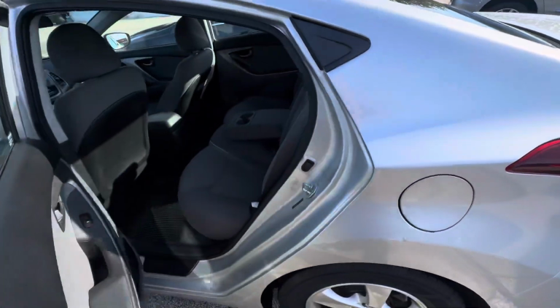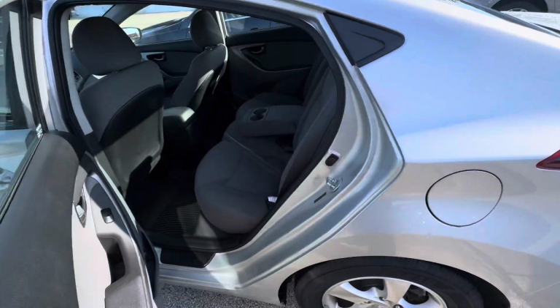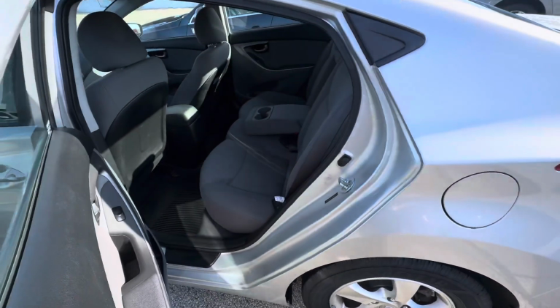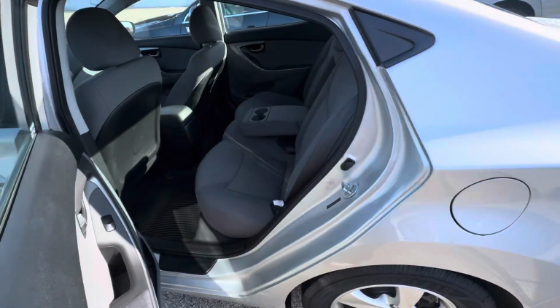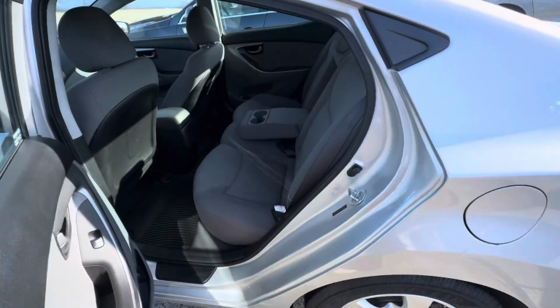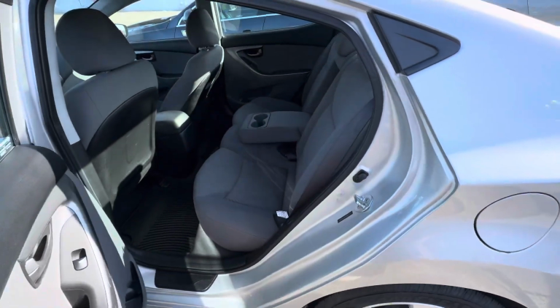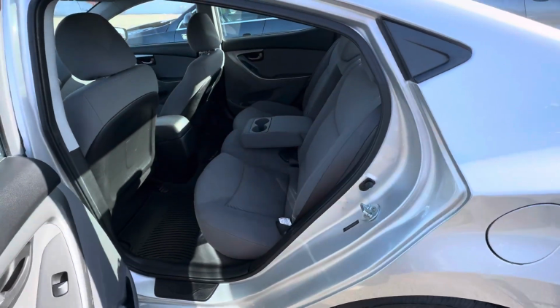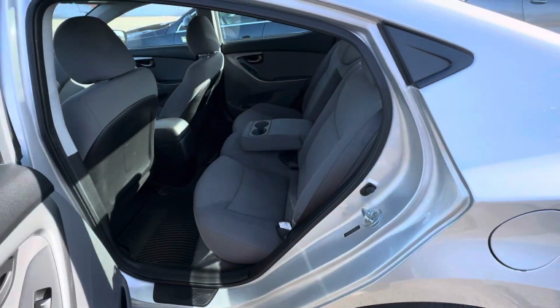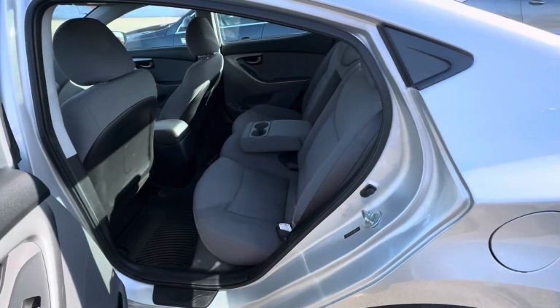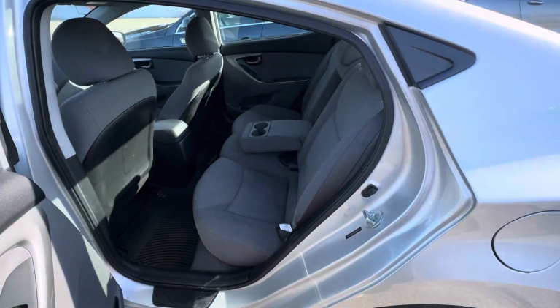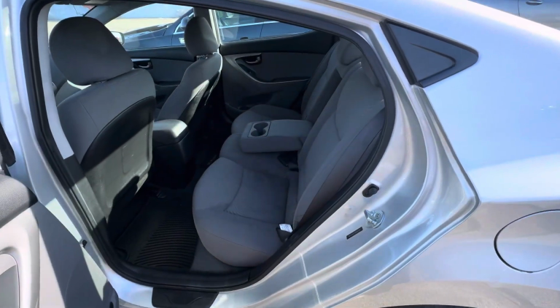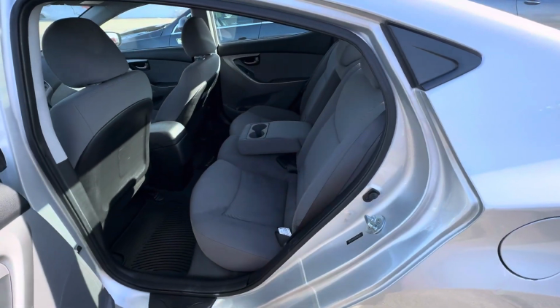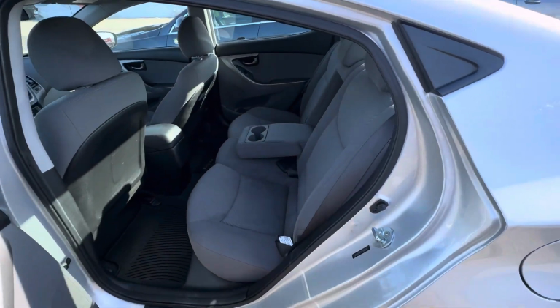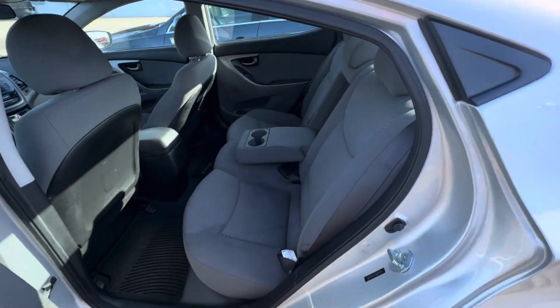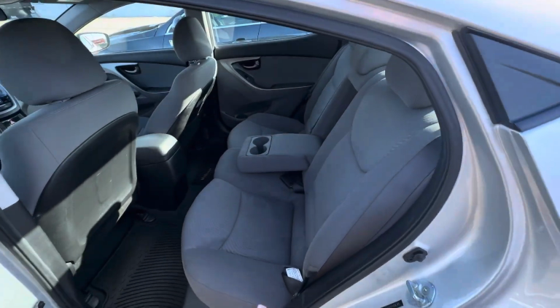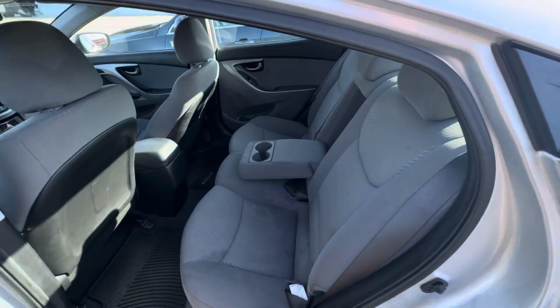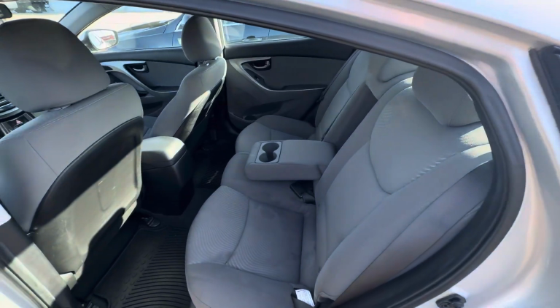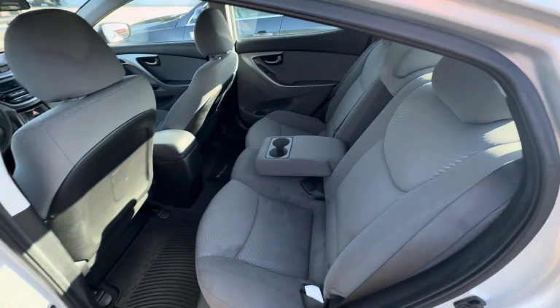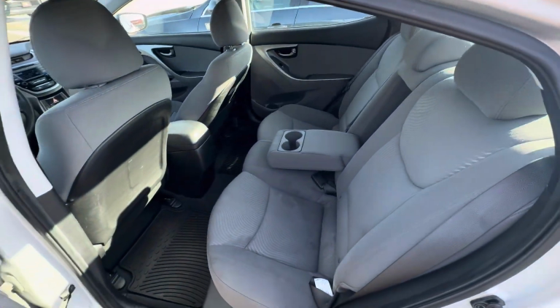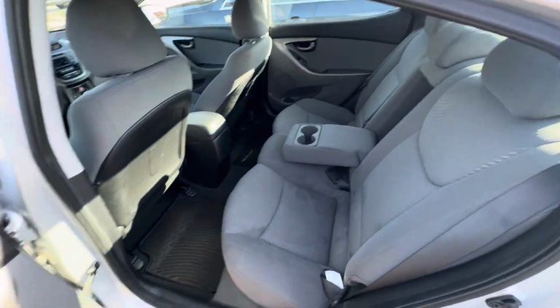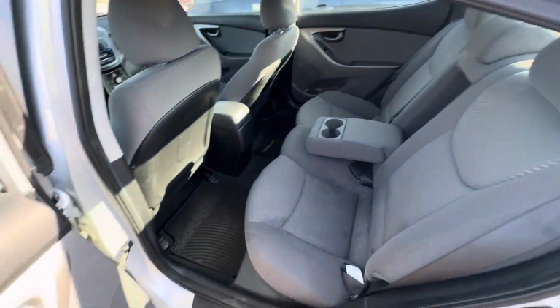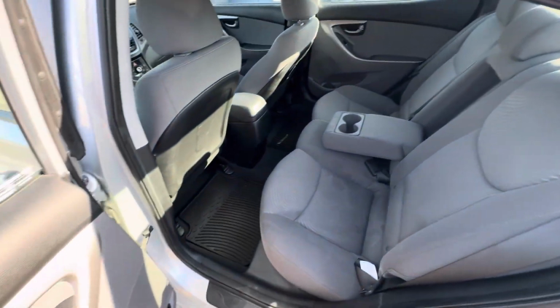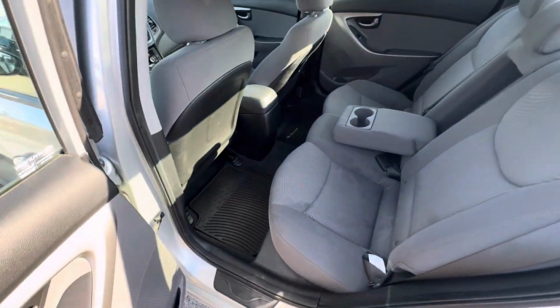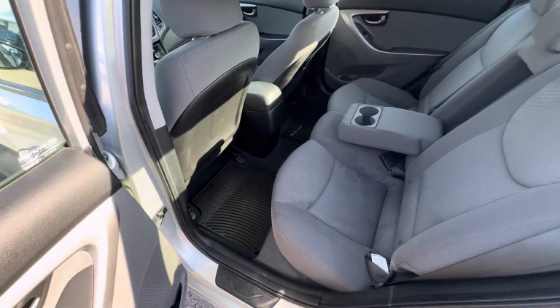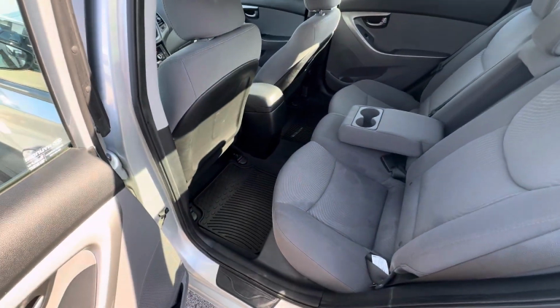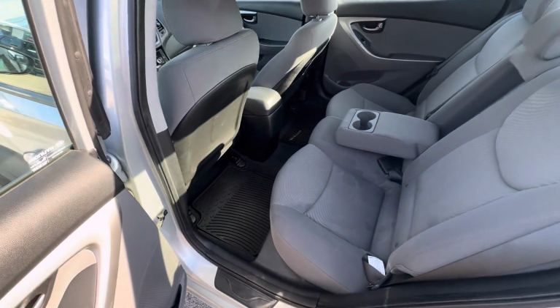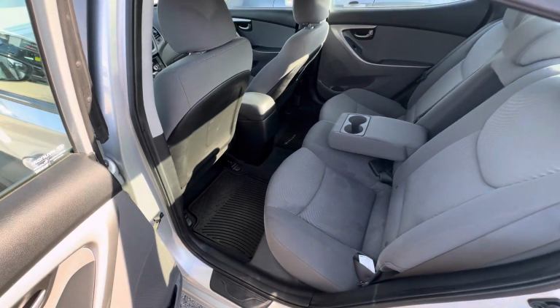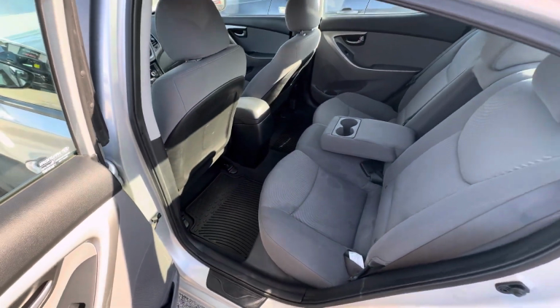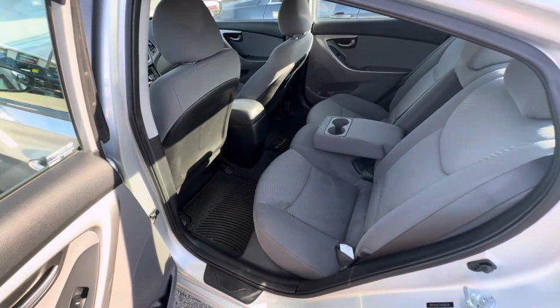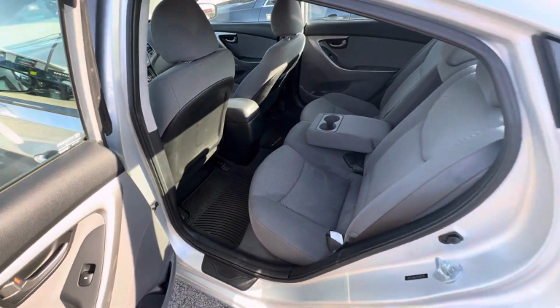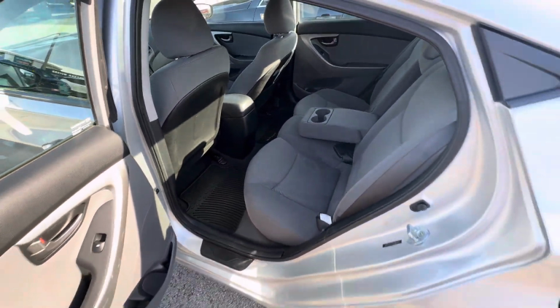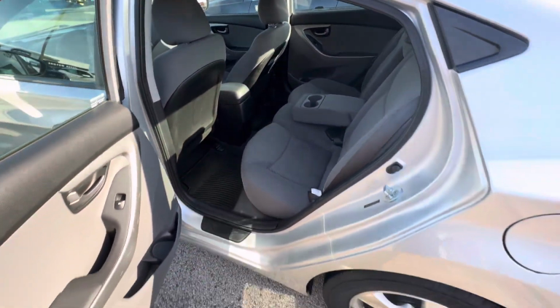This is what the back seat looks like. You do have your cup holders in the middle, and you do have four liners for the front and rear.